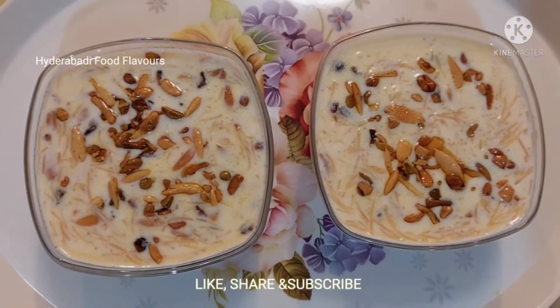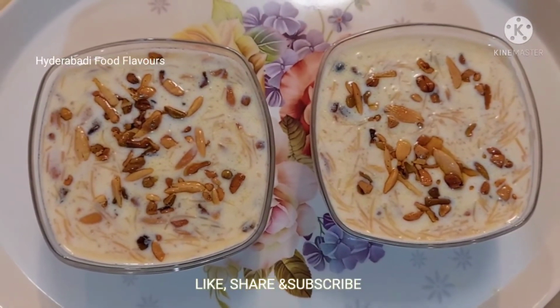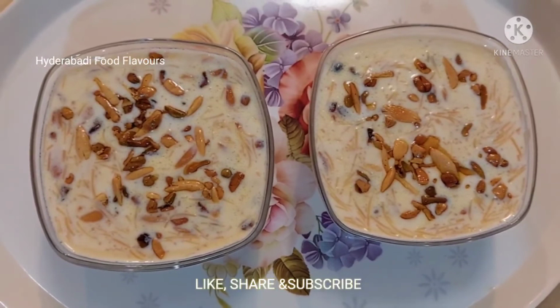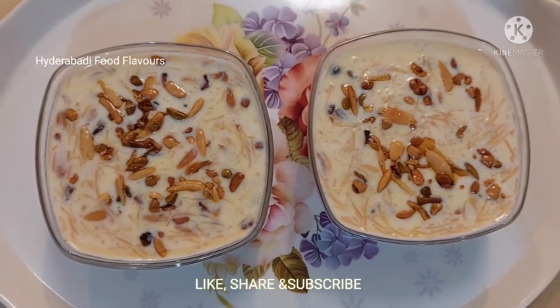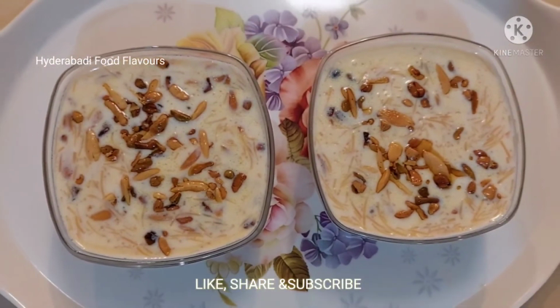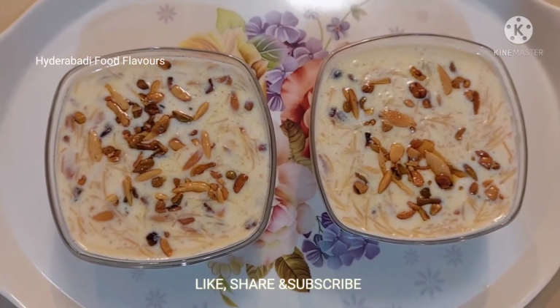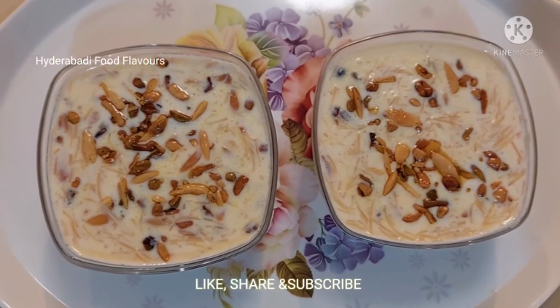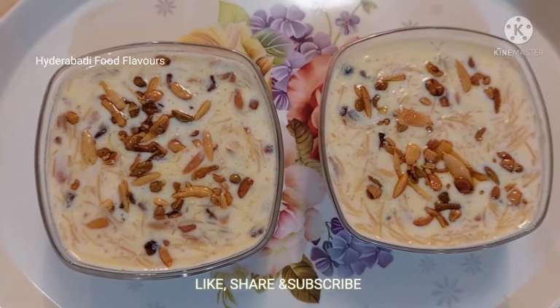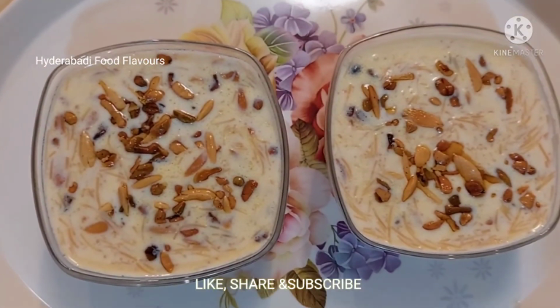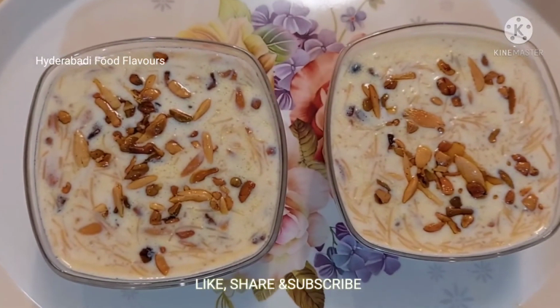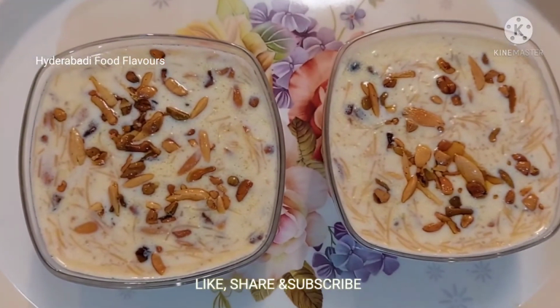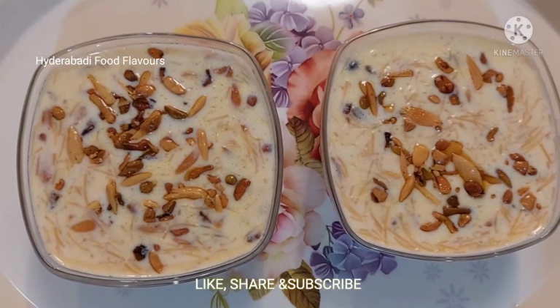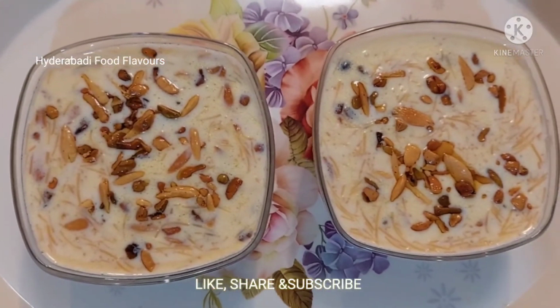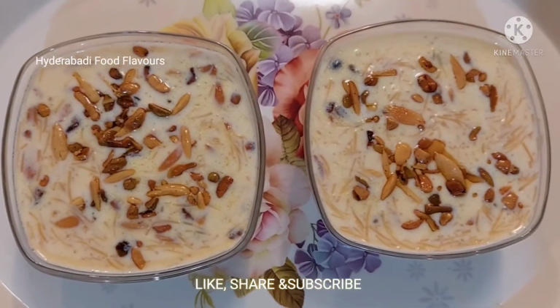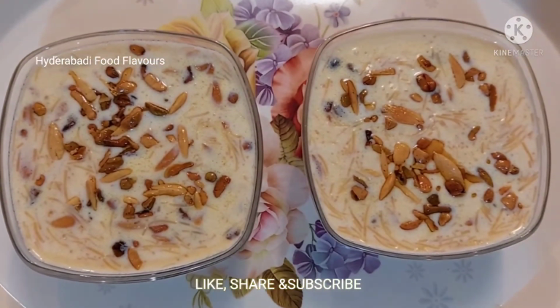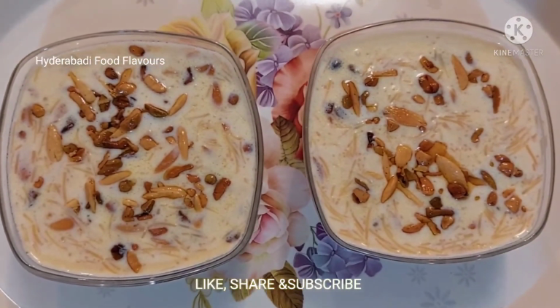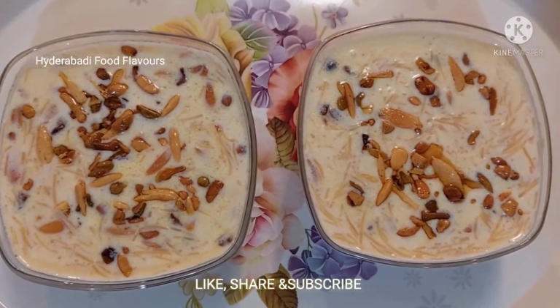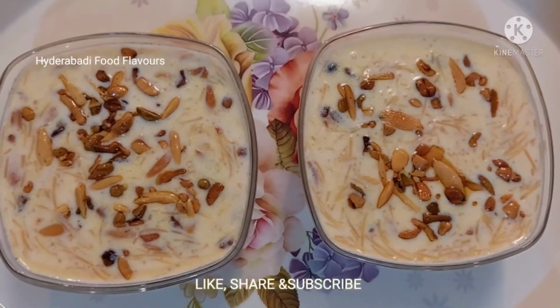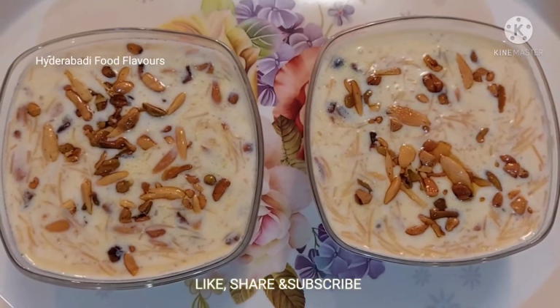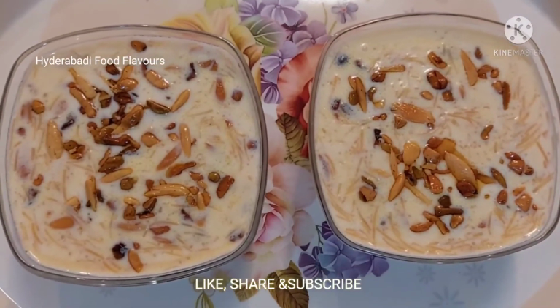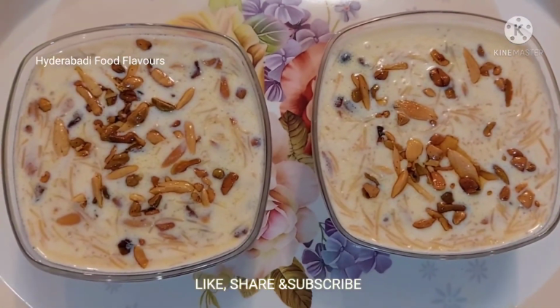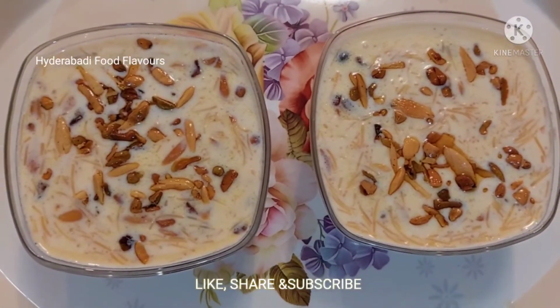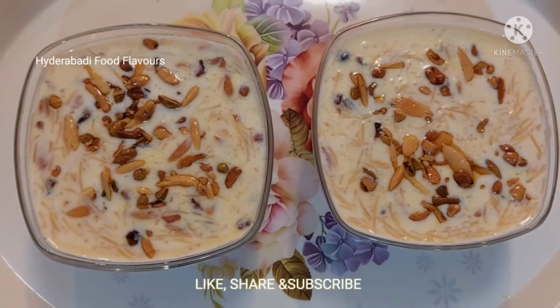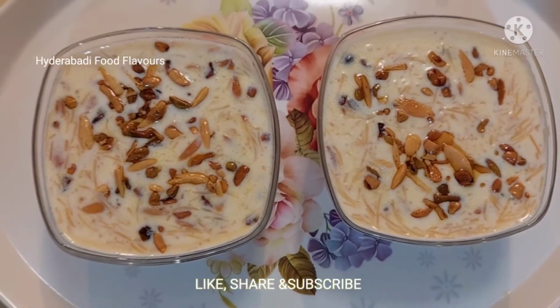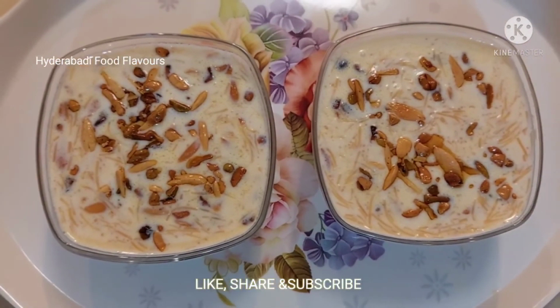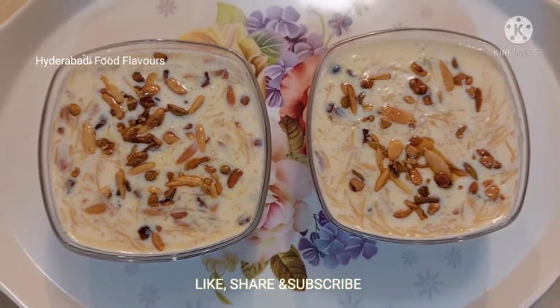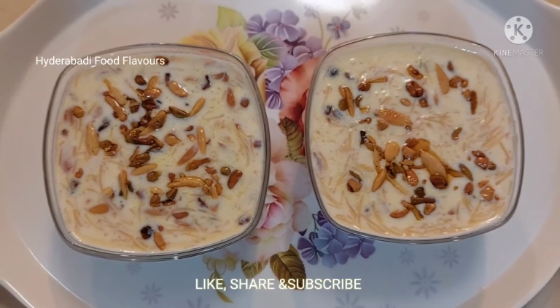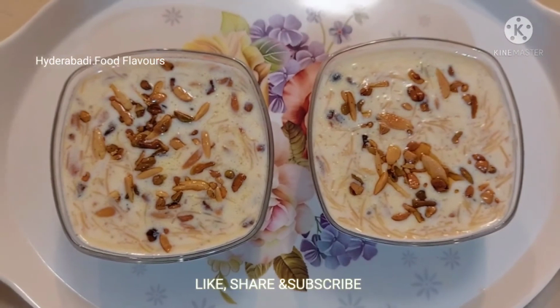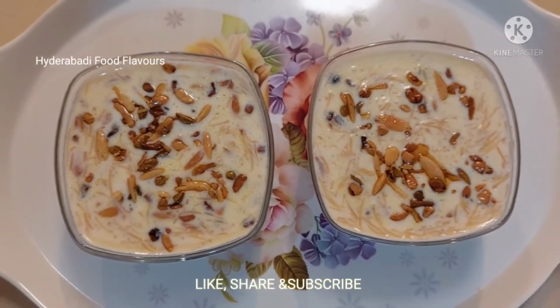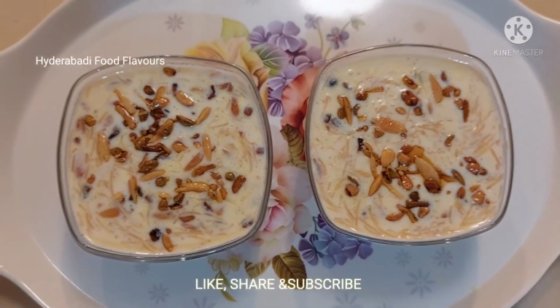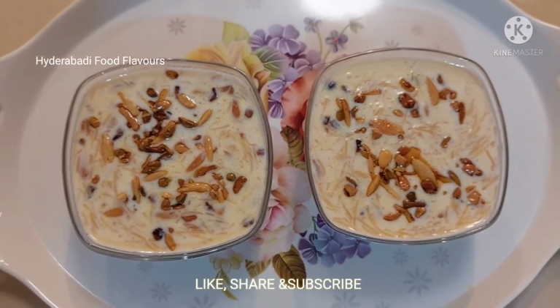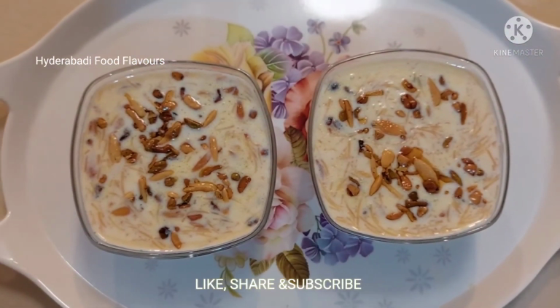Sheer kurma is dished out now. I hope you like my recipe. Please don't forget to like, share, and subscribe to my channel. Thanks for watching.